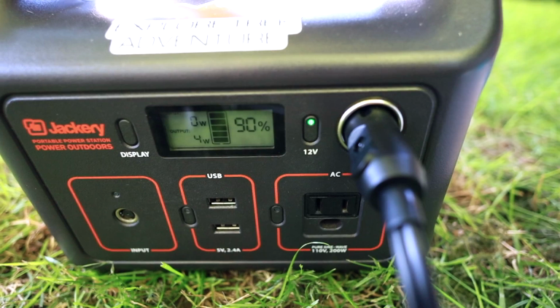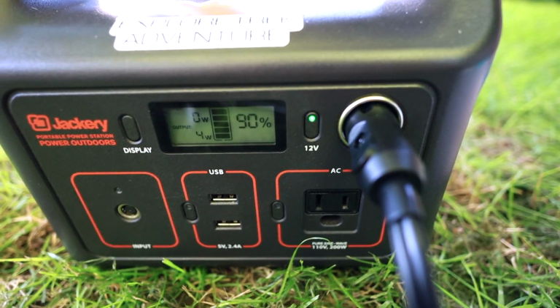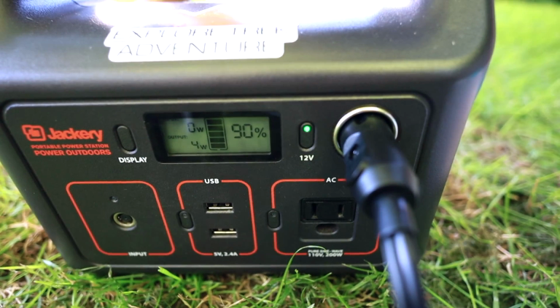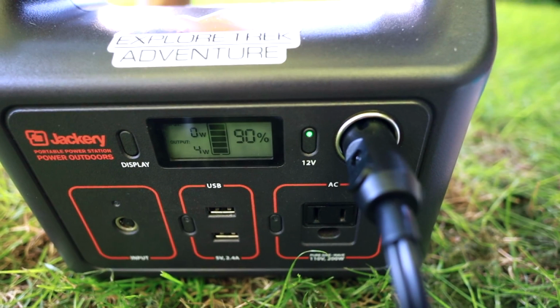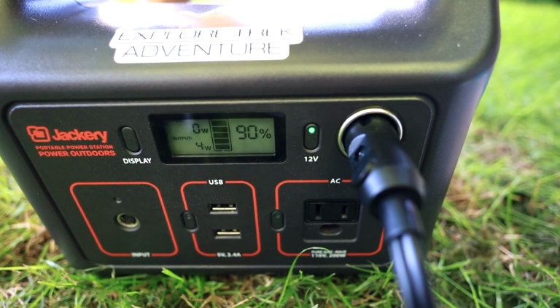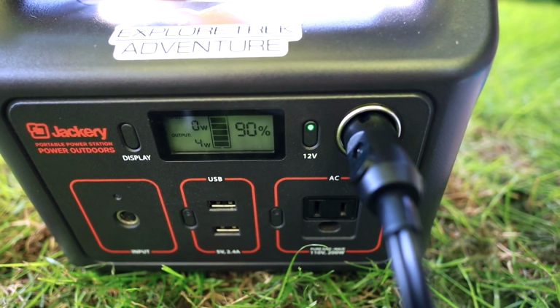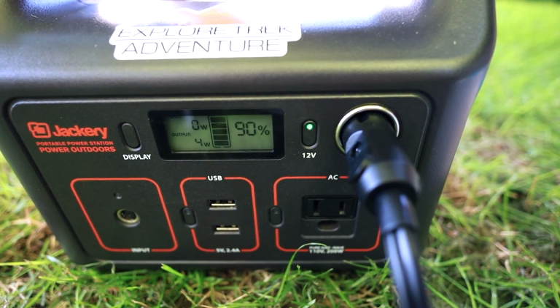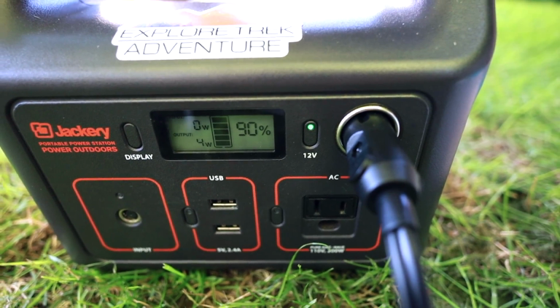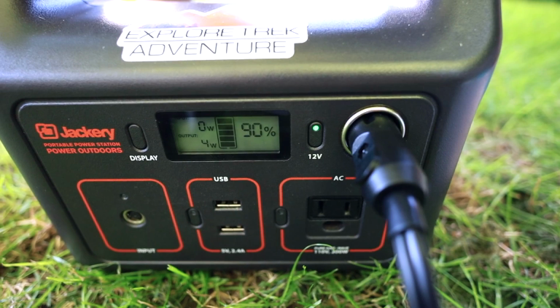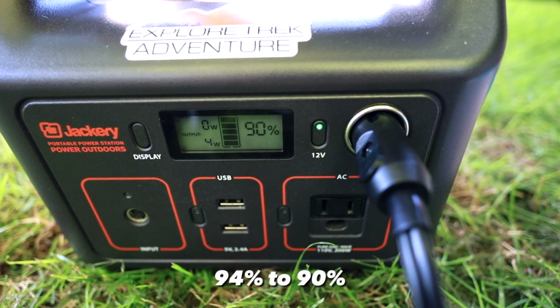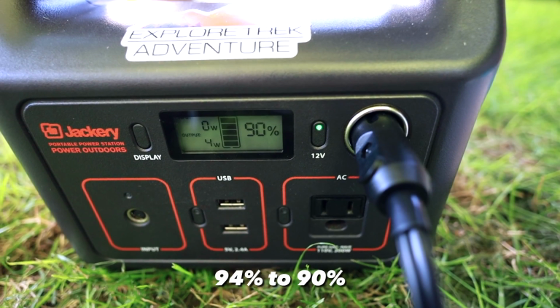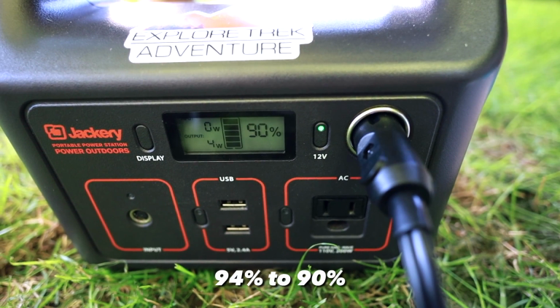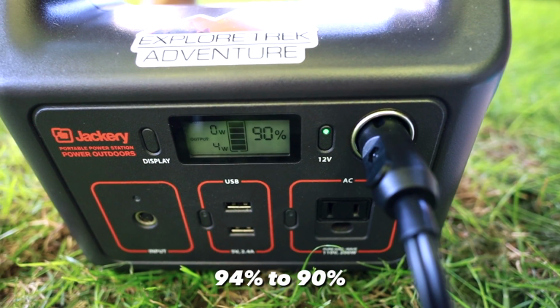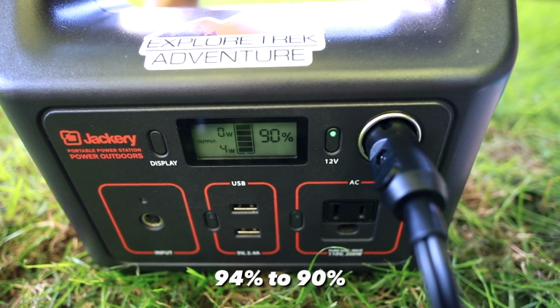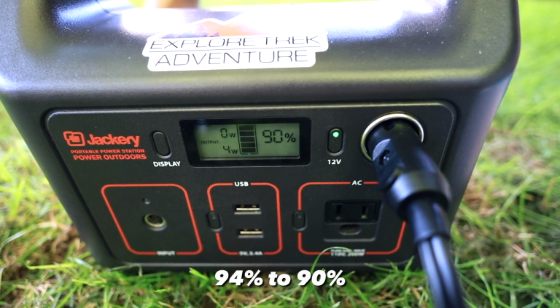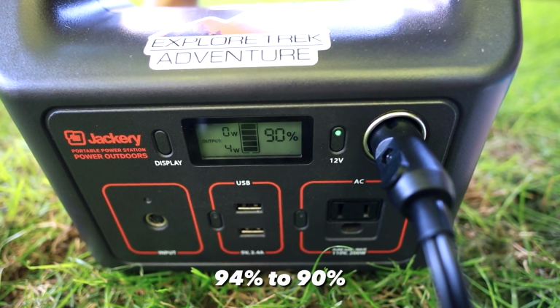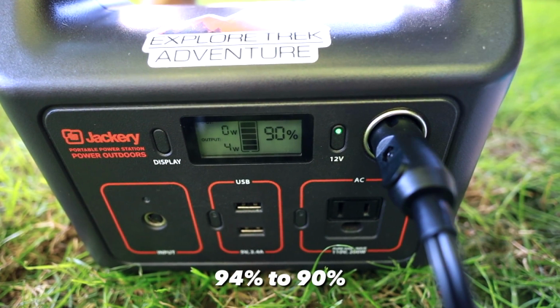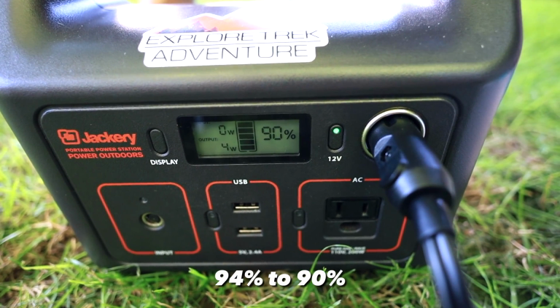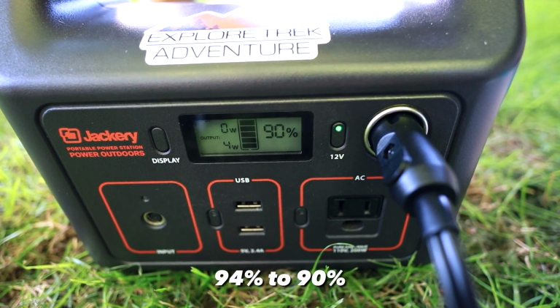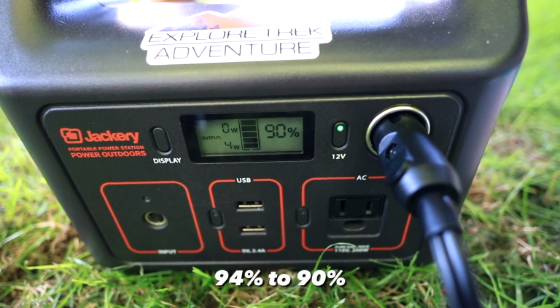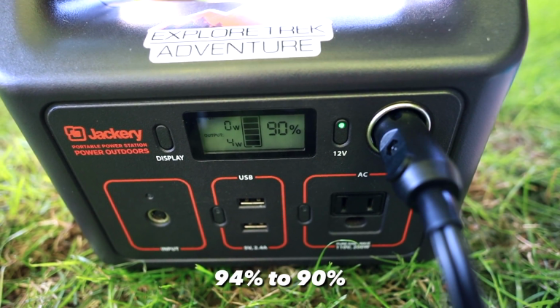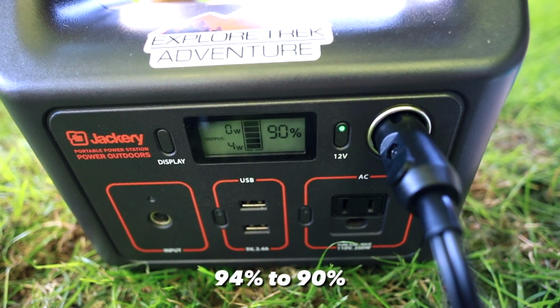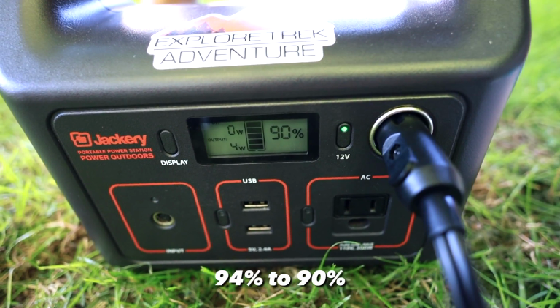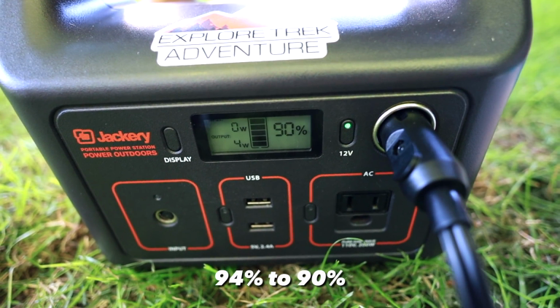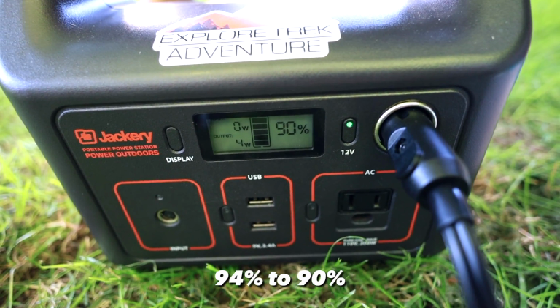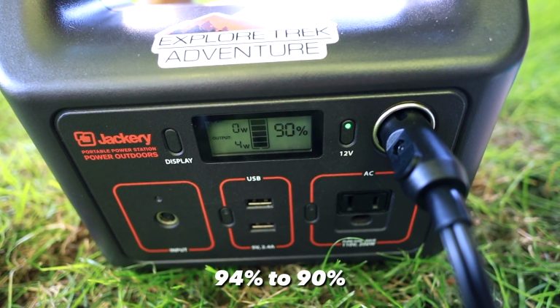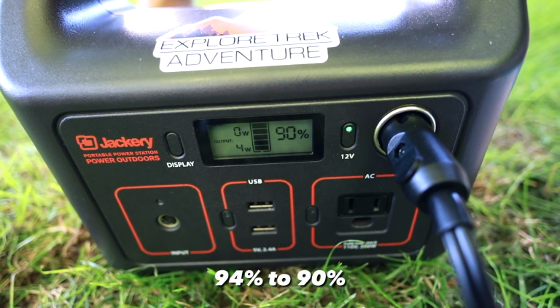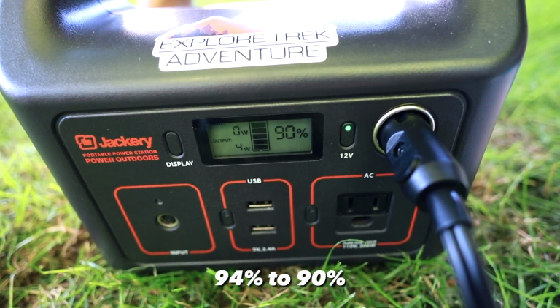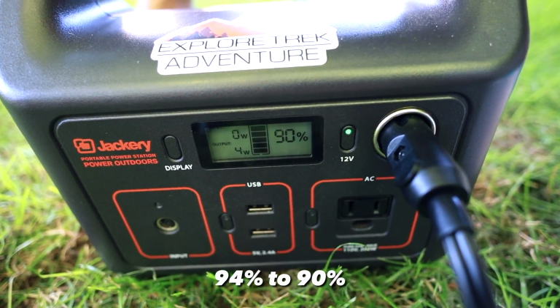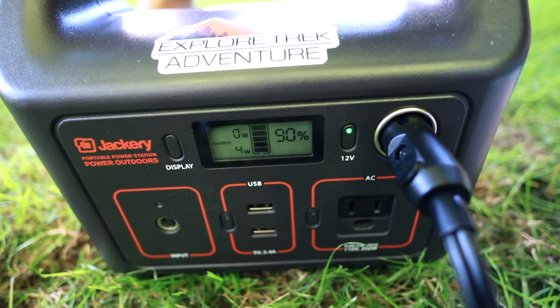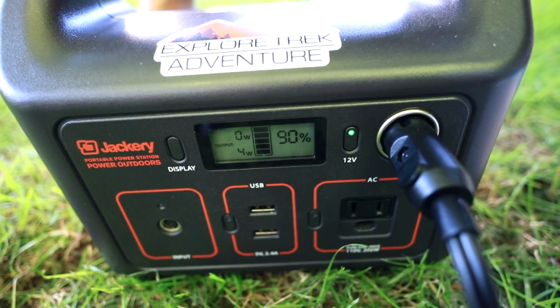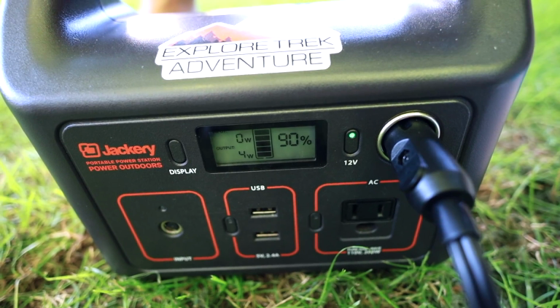Let's check the Jackery. It went from 94 percent down to 90 percent — very minimal battery use.